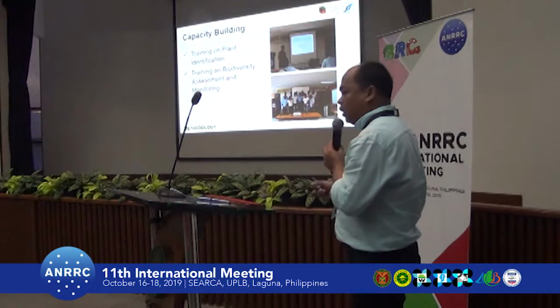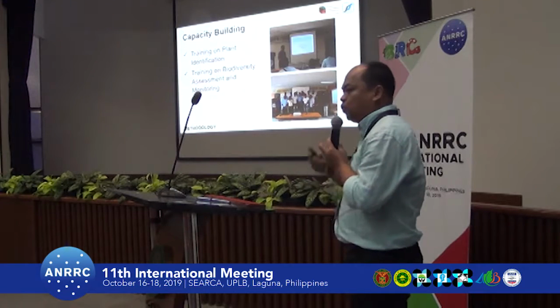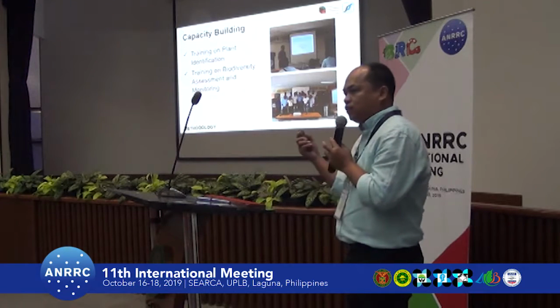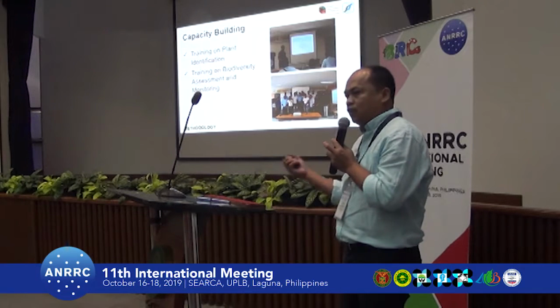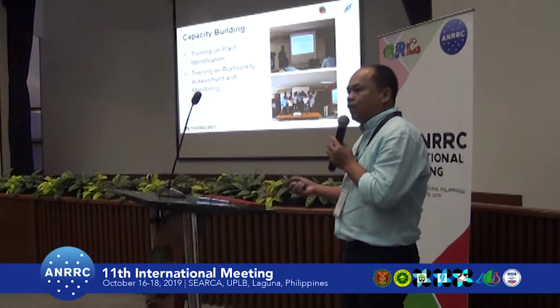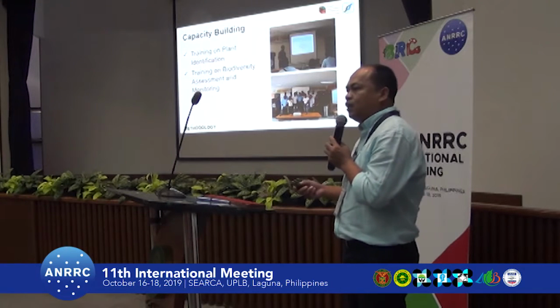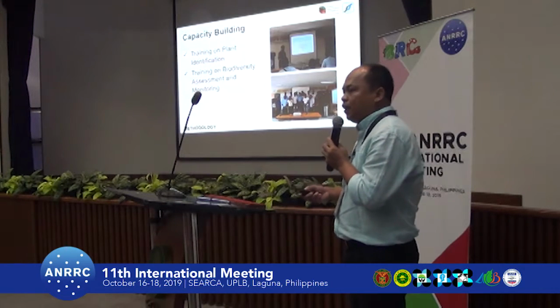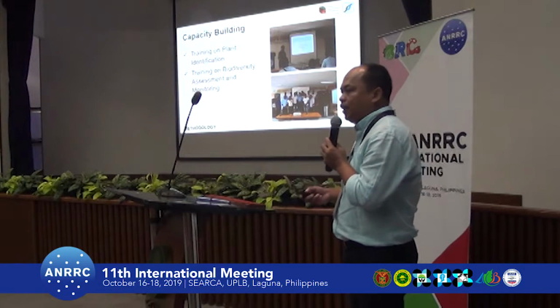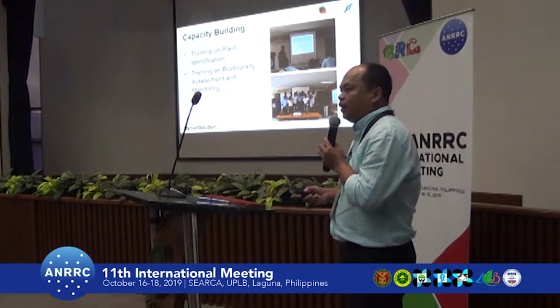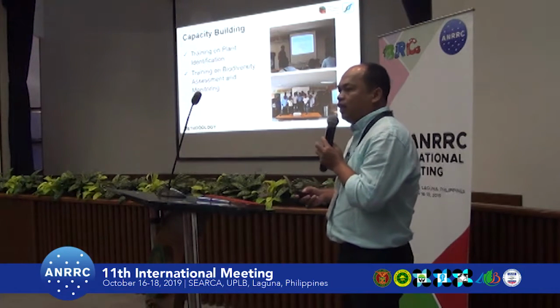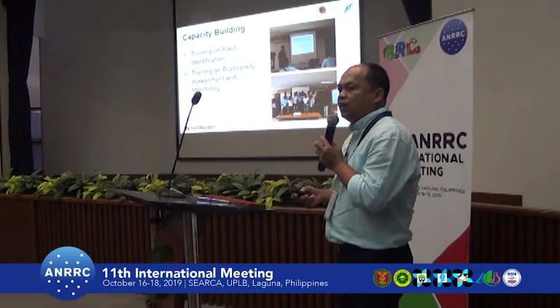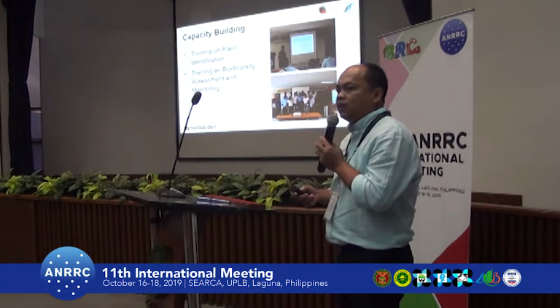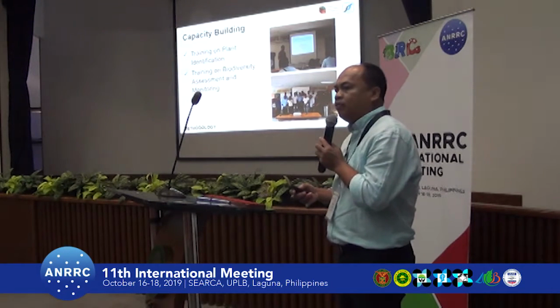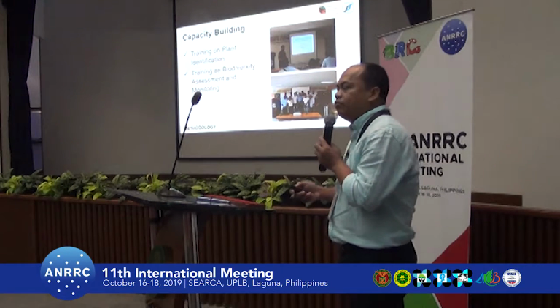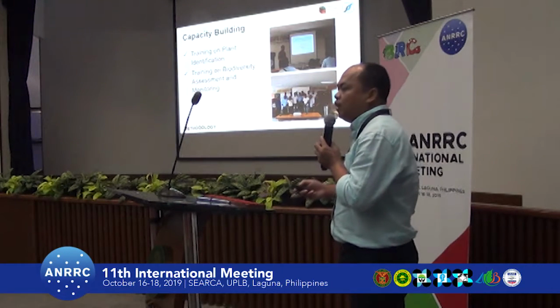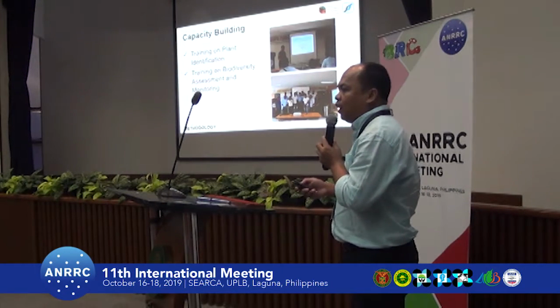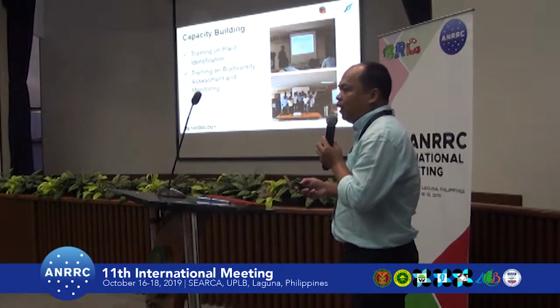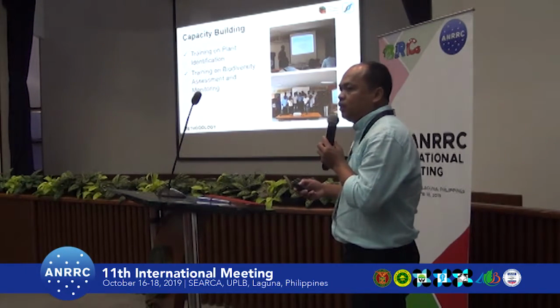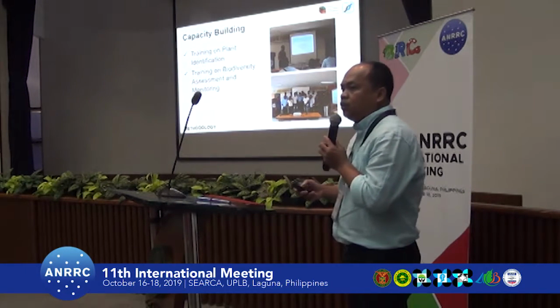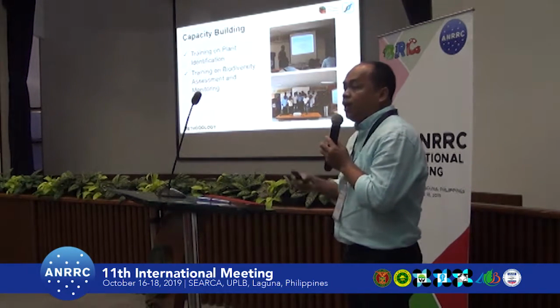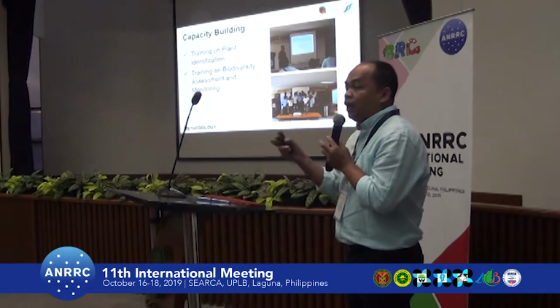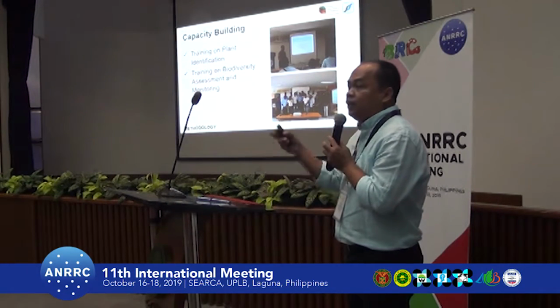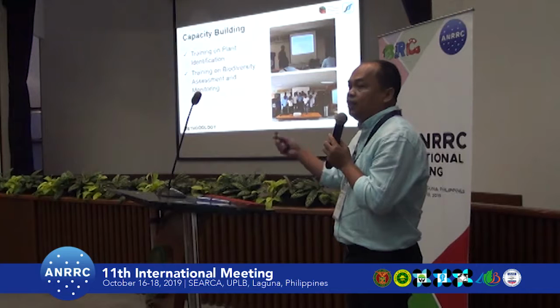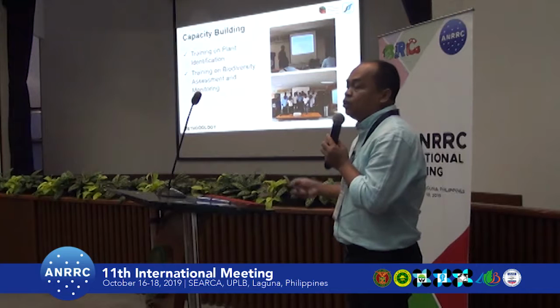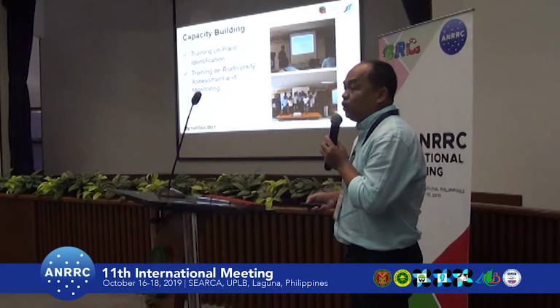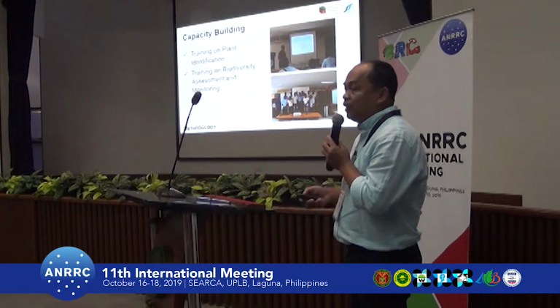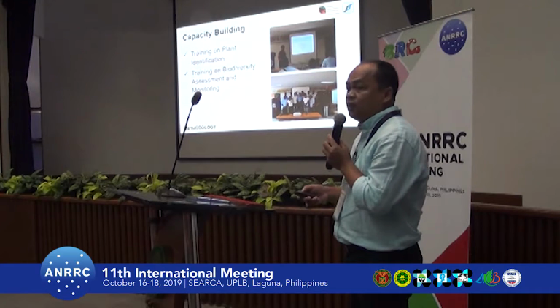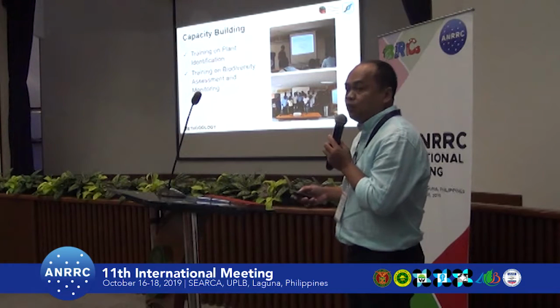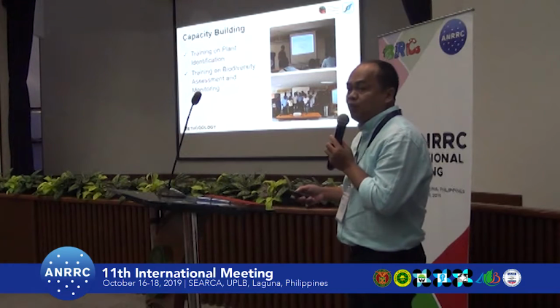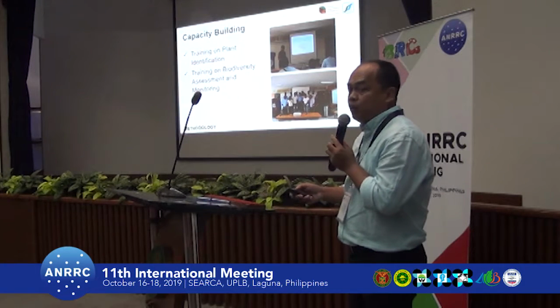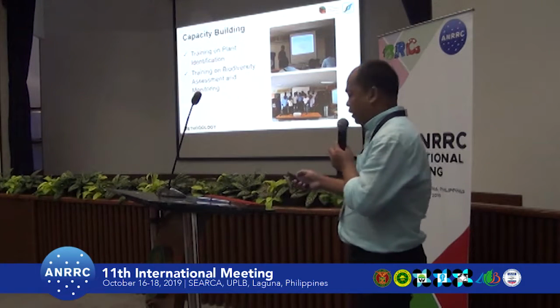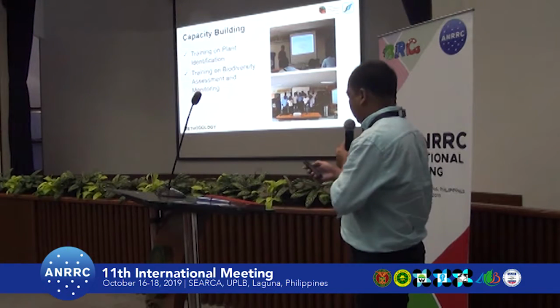The training was attended by NRSTAR, LGU representatives, and the tourist guides for Mount Iraya.